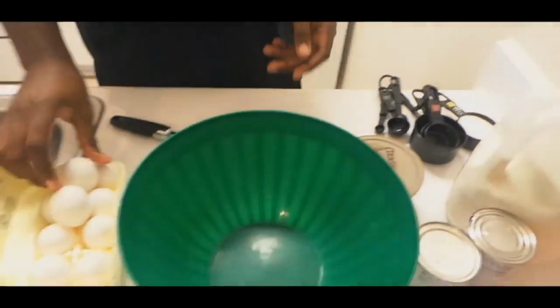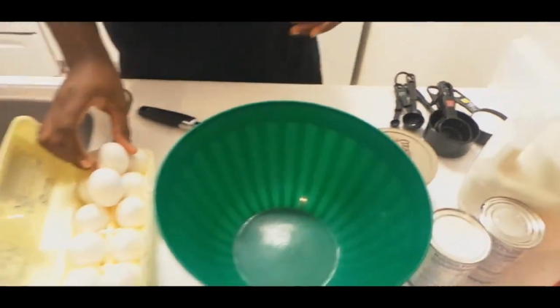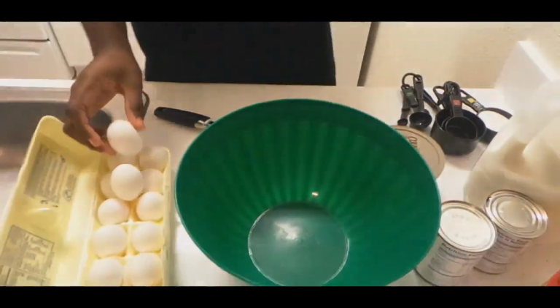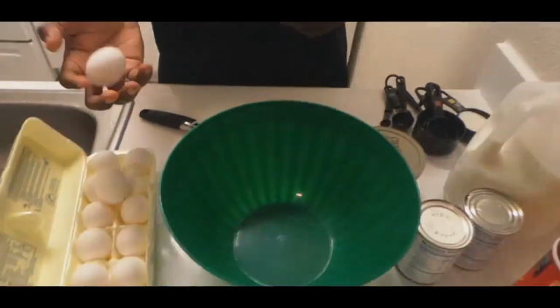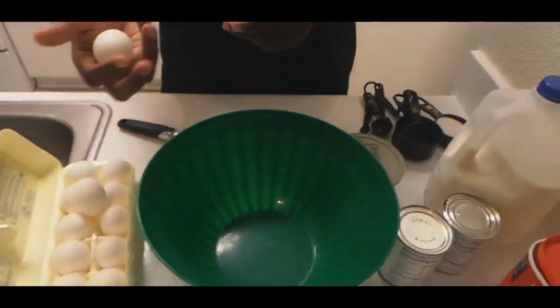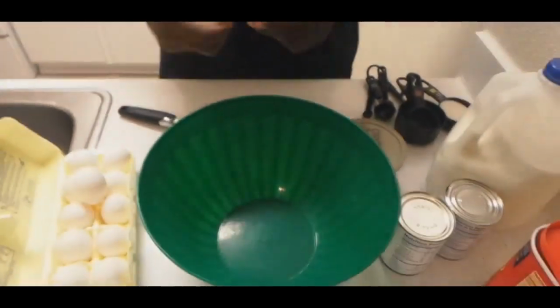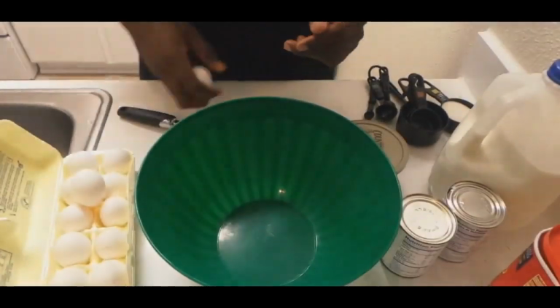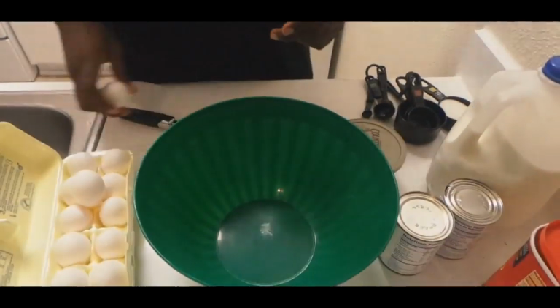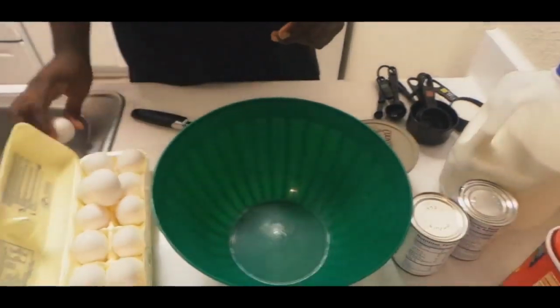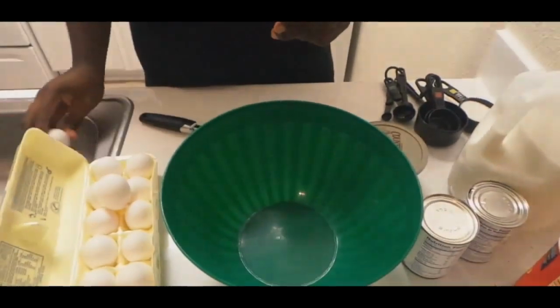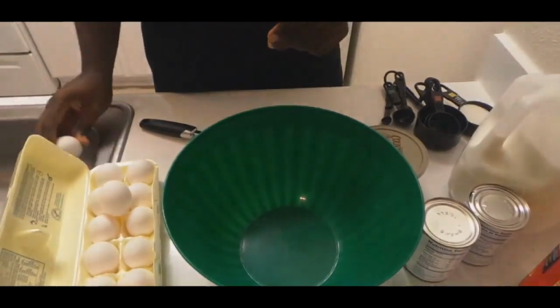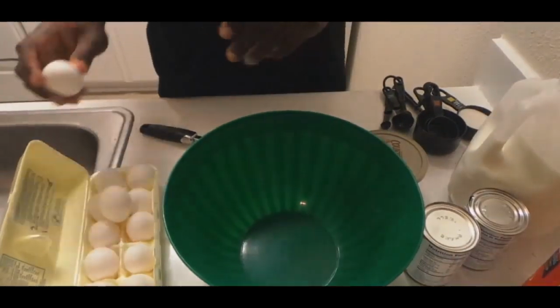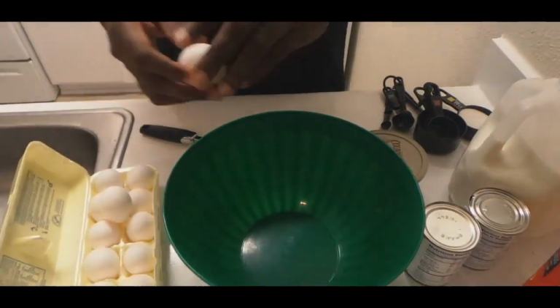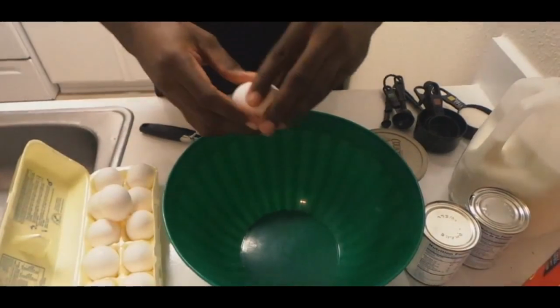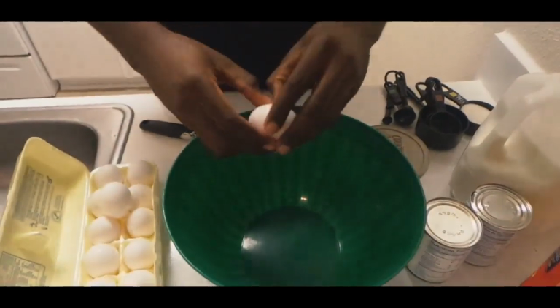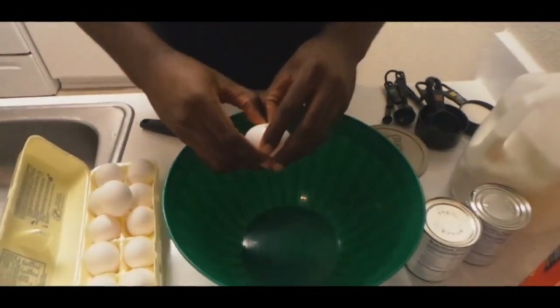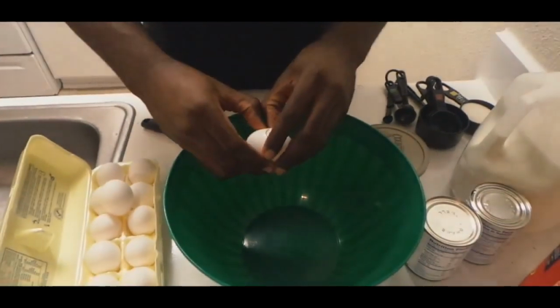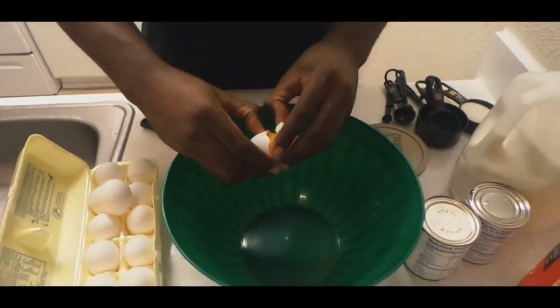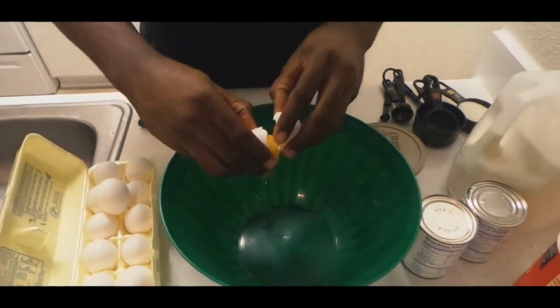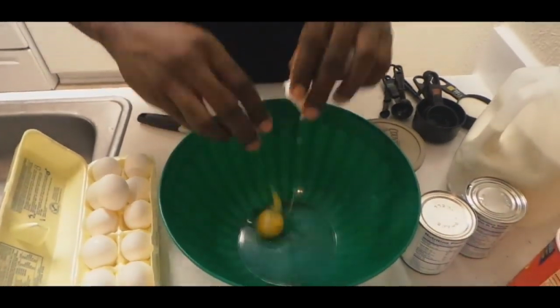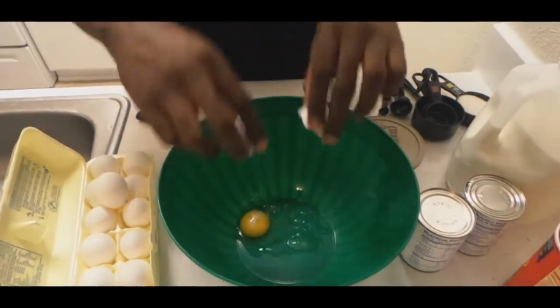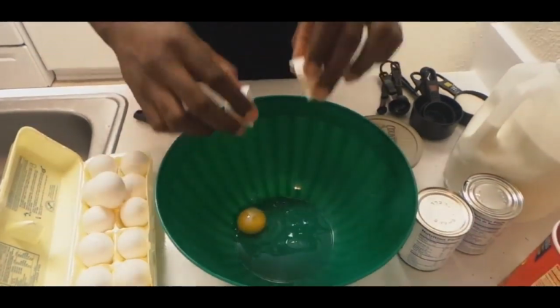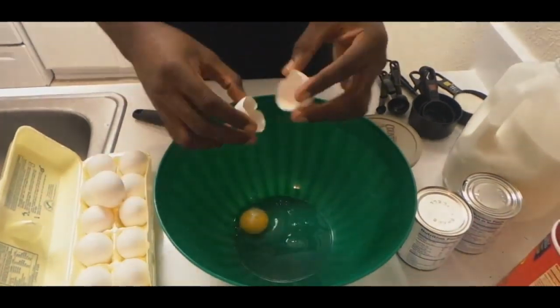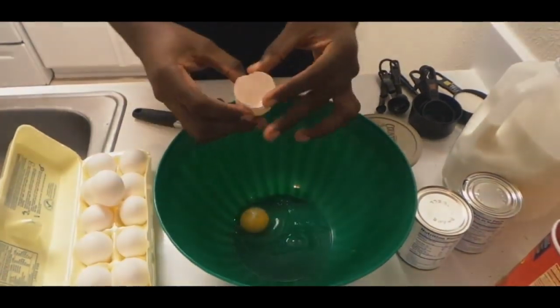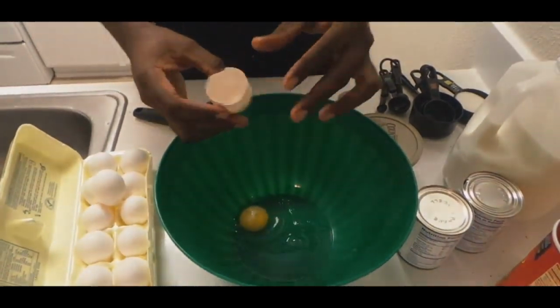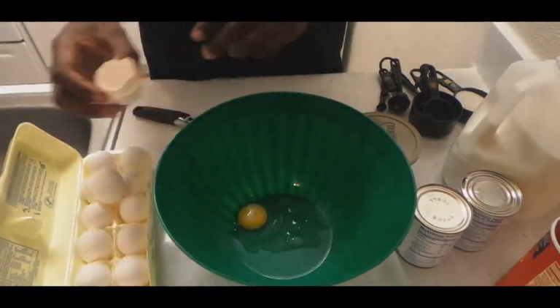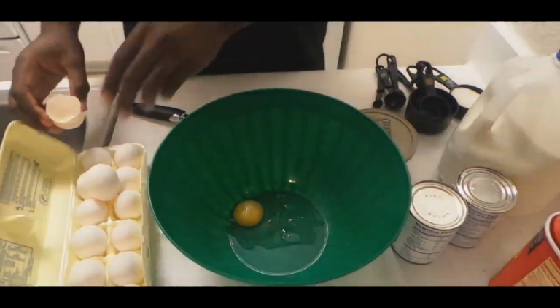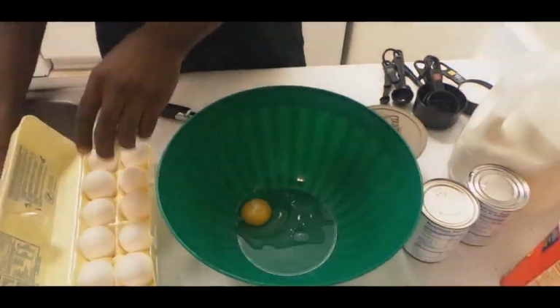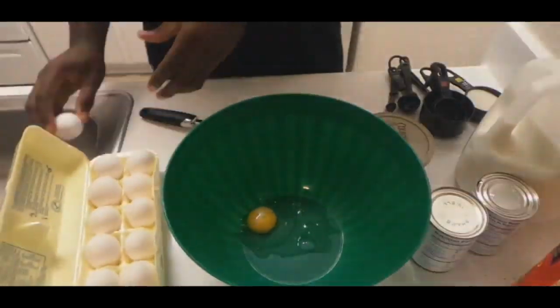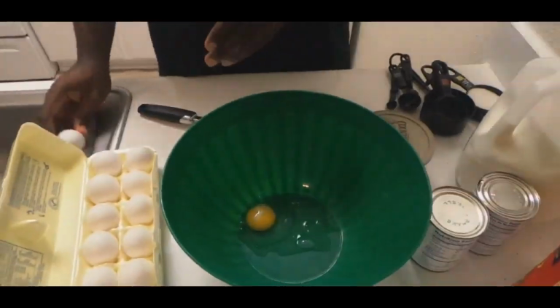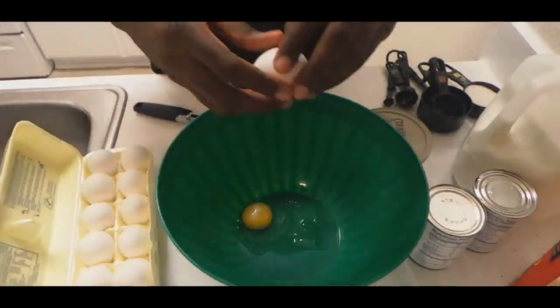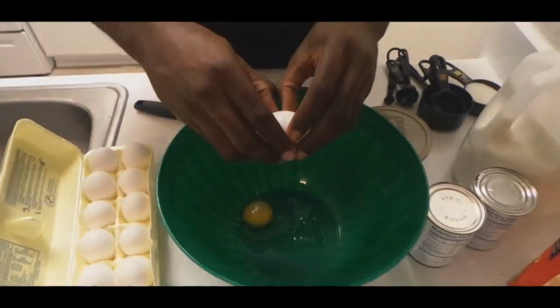For right now we're going to do the nine eggs. So what we're going to do is just crack the eggs — I tell you, everybody knows how to crack eggs.